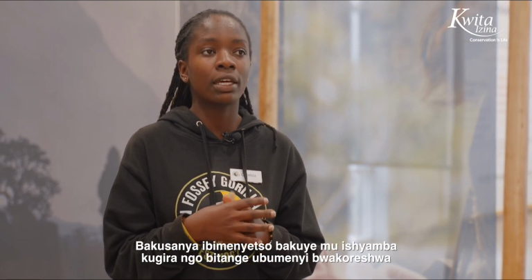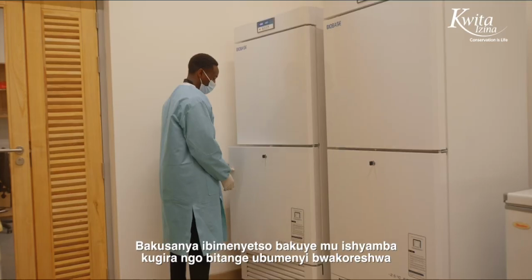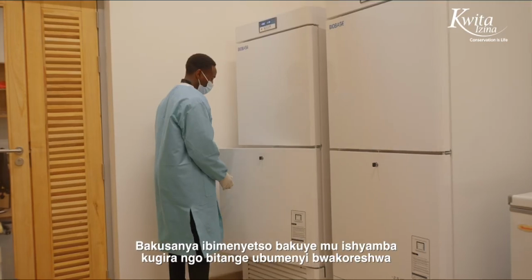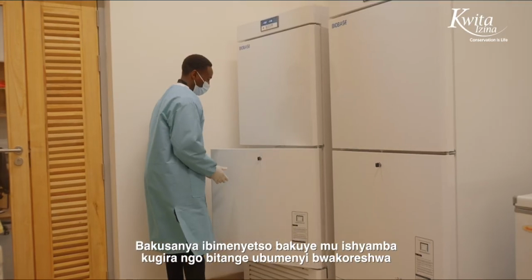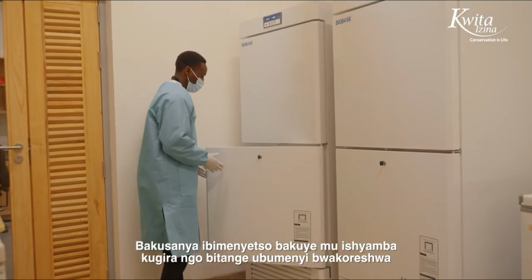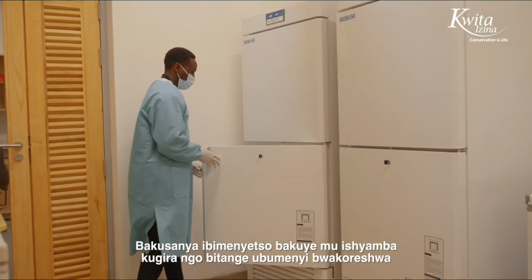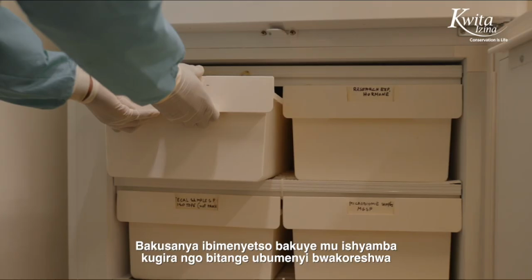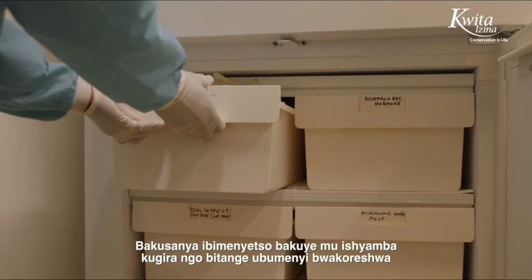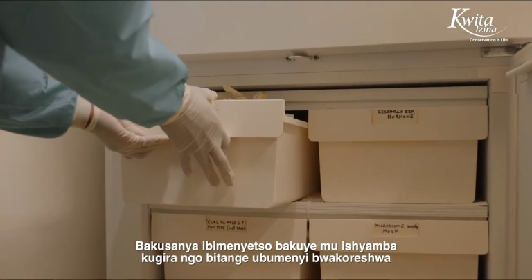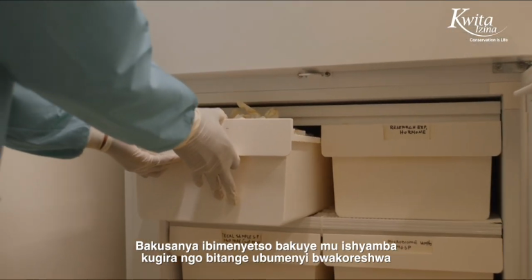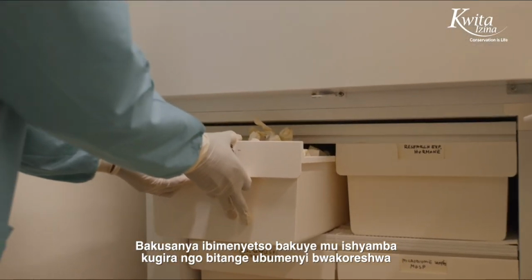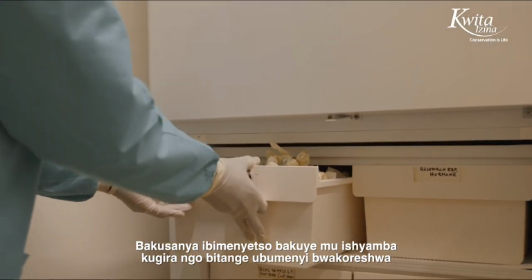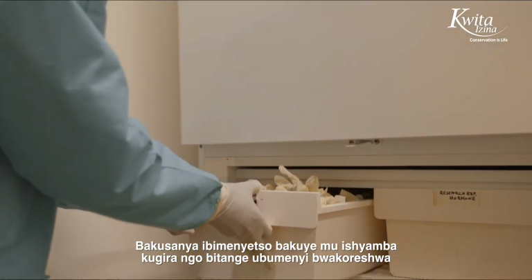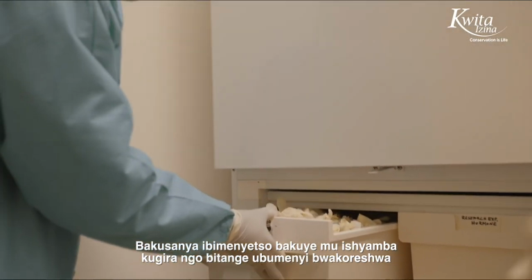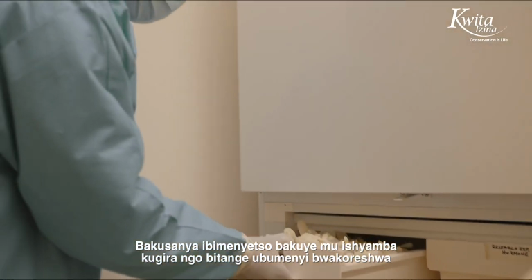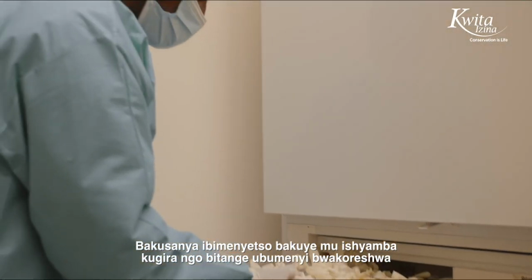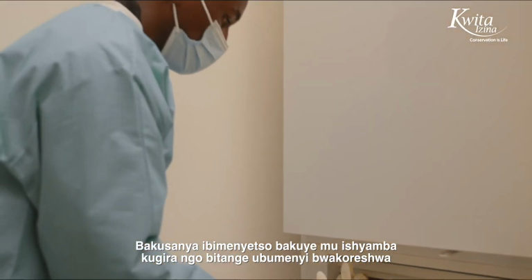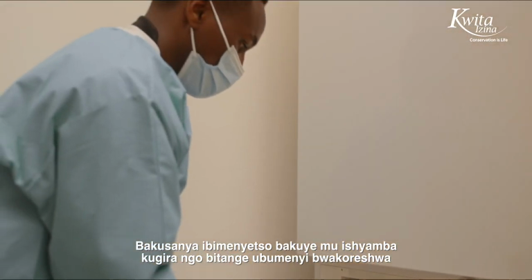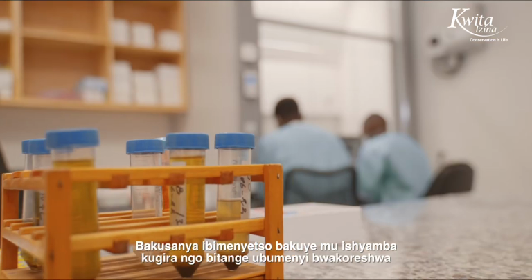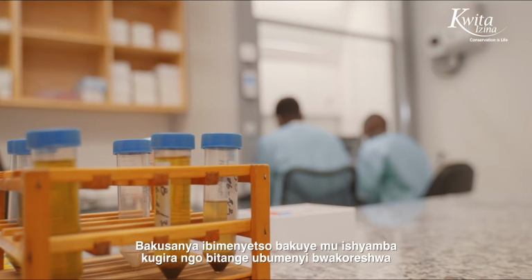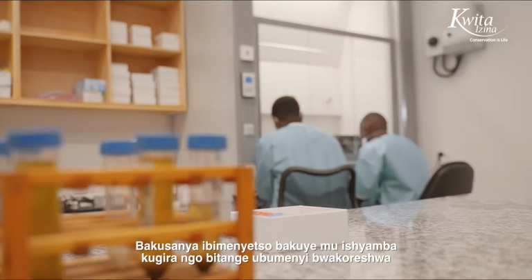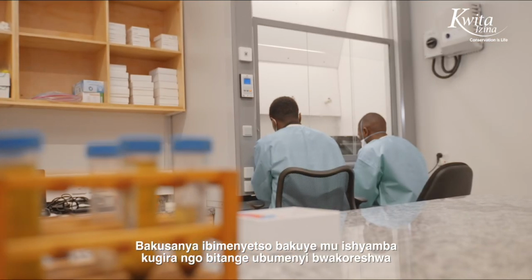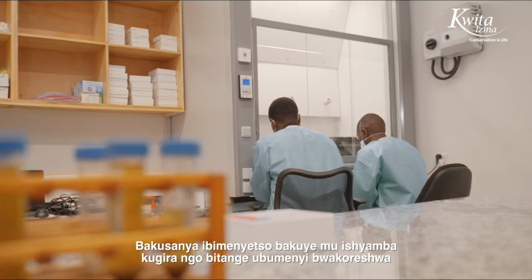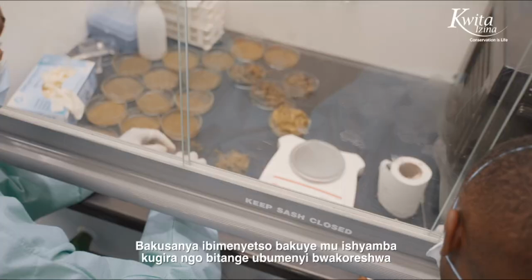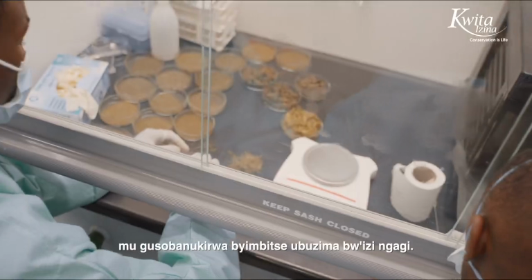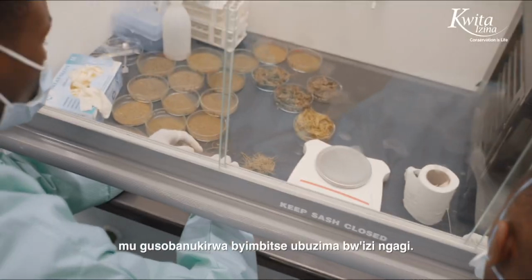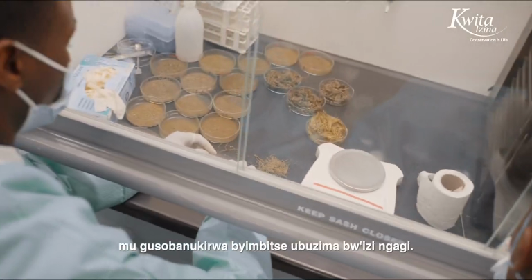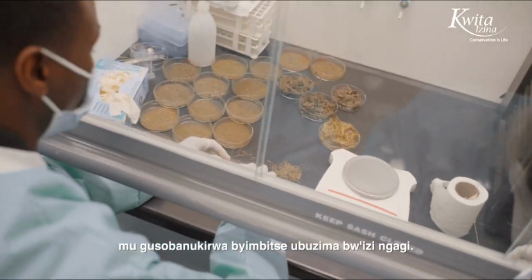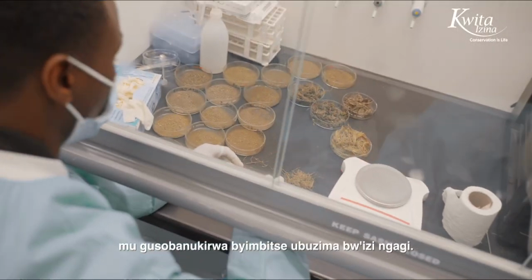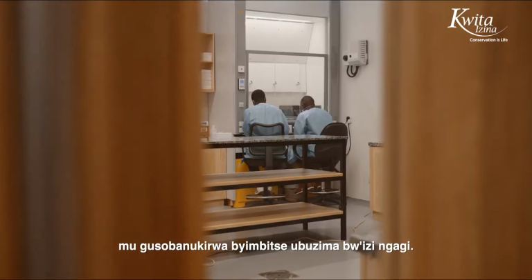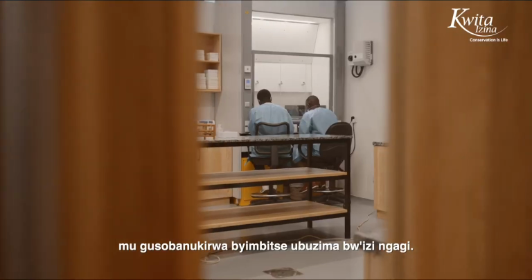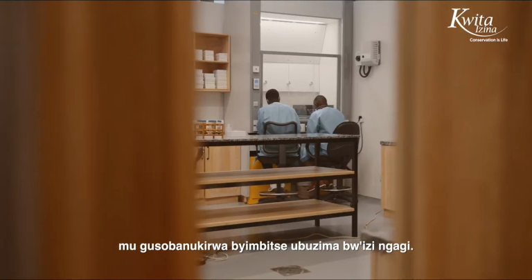They collect samples from the forest, like gorilla poop, so you can do more research to learn about the life of gorillas.